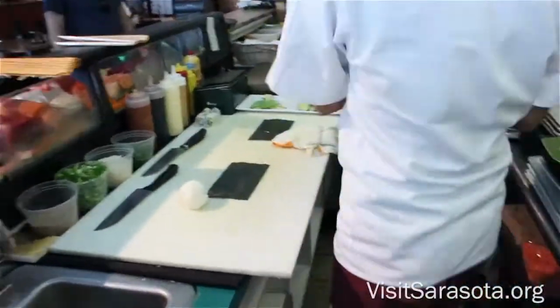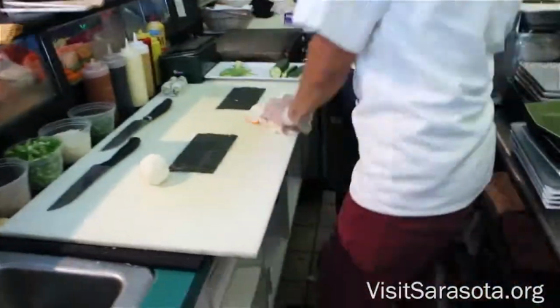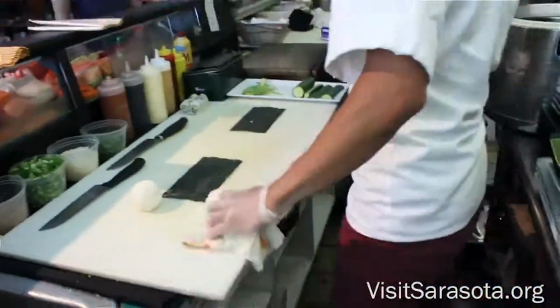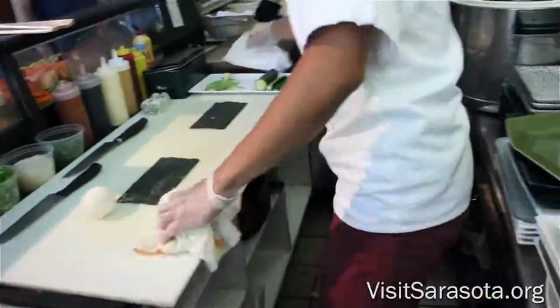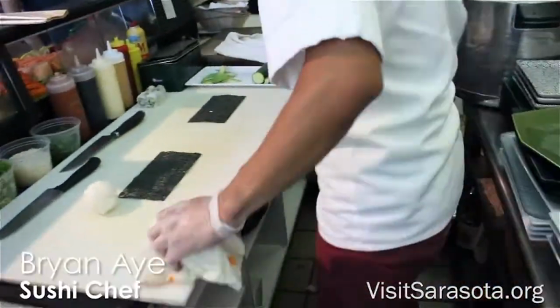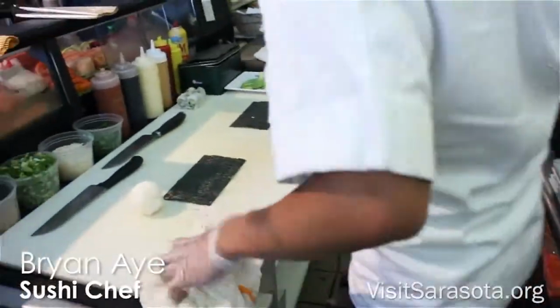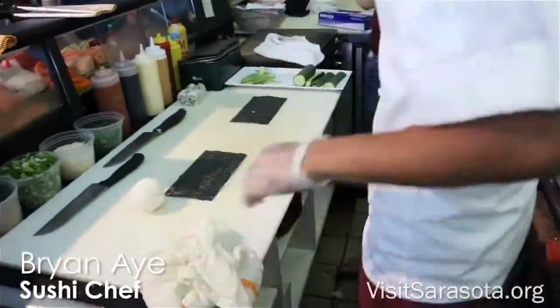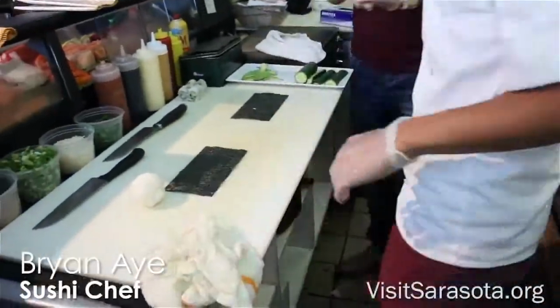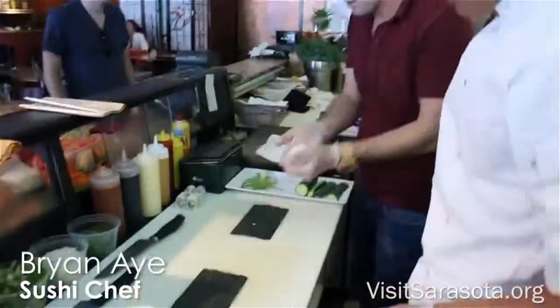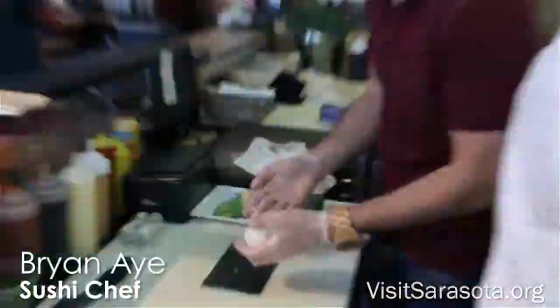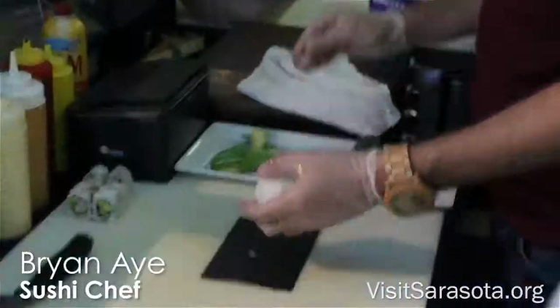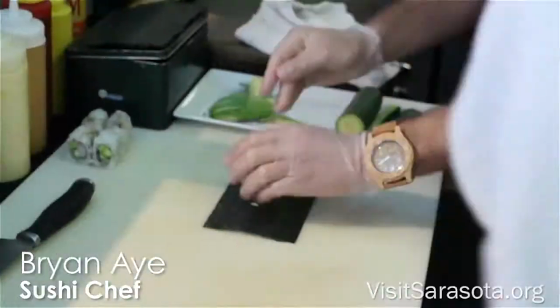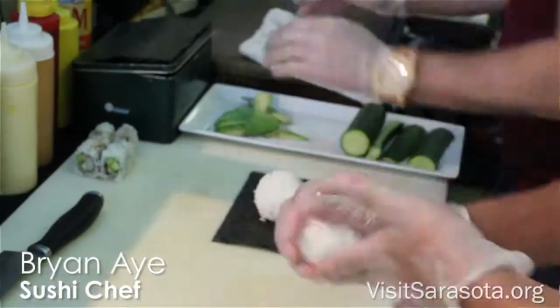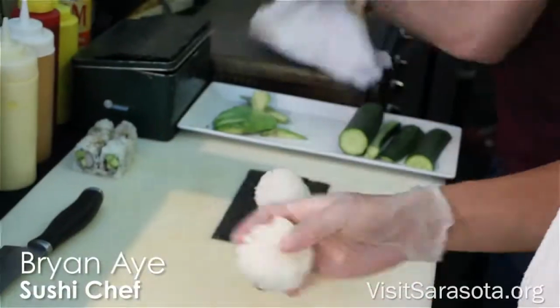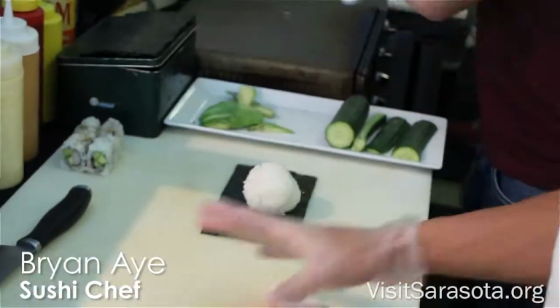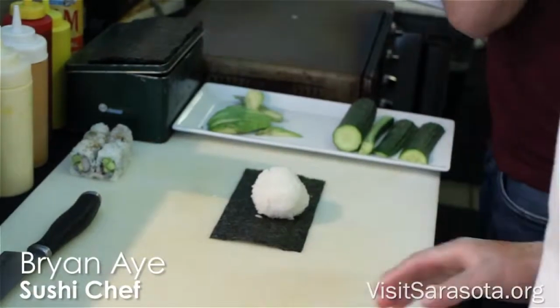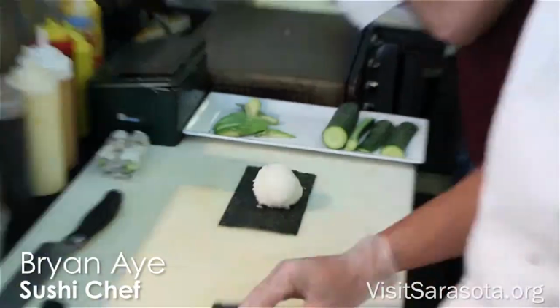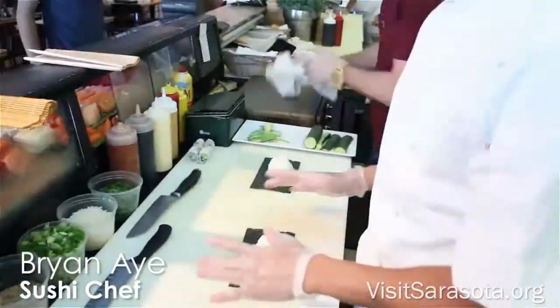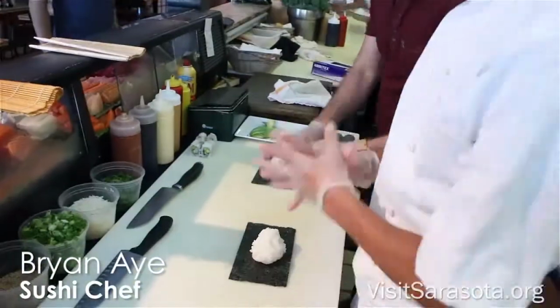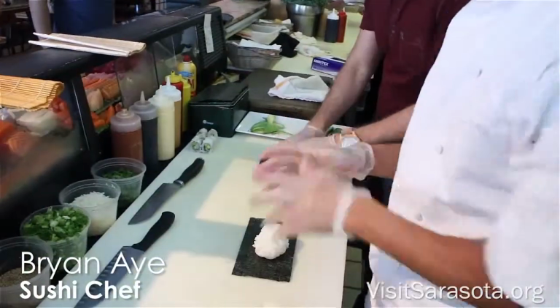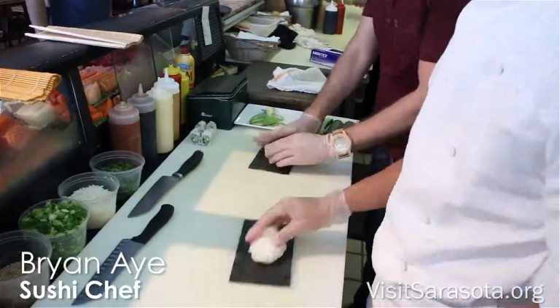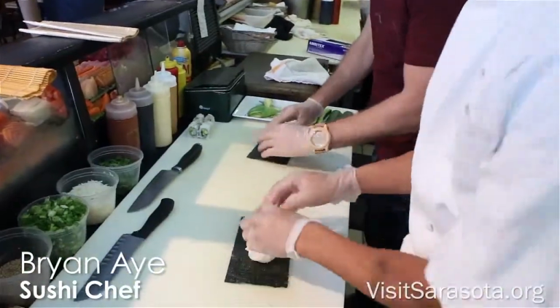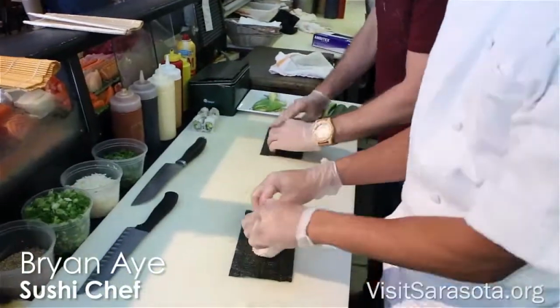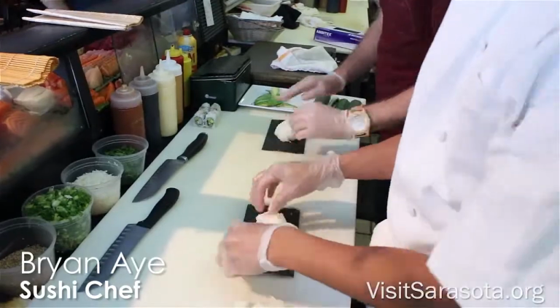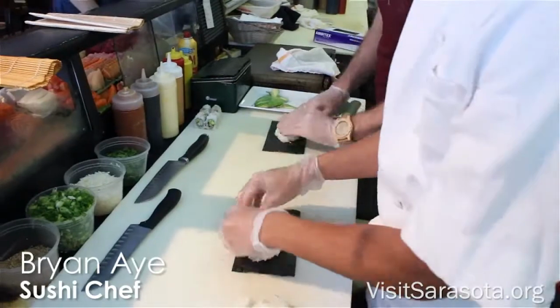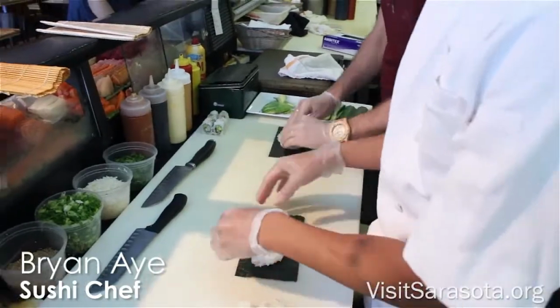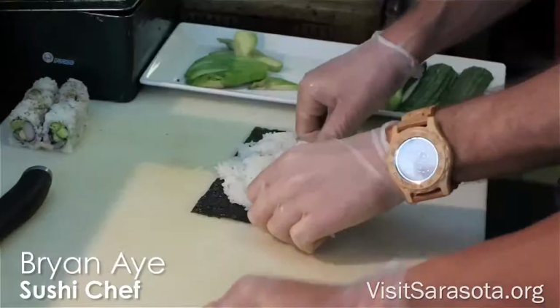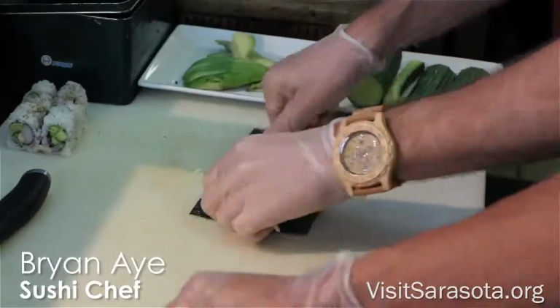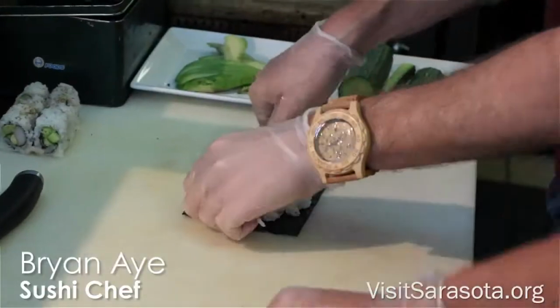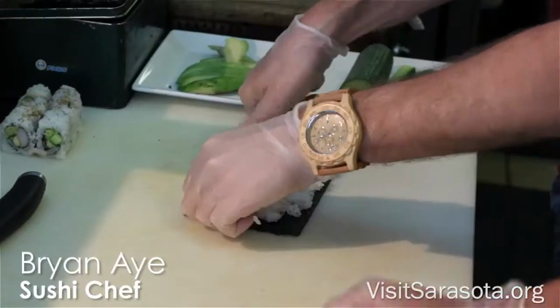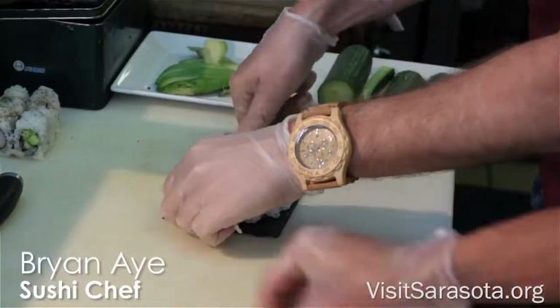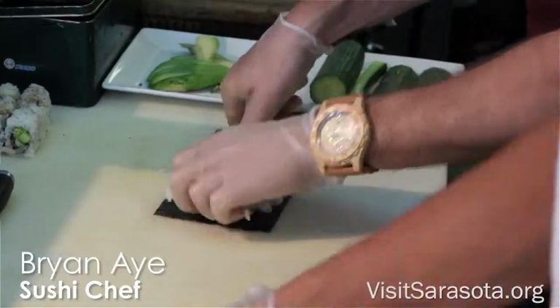First you take your seaweed, then you take a handful of rice, spread the rice all over the seaweed, make sure it's even.